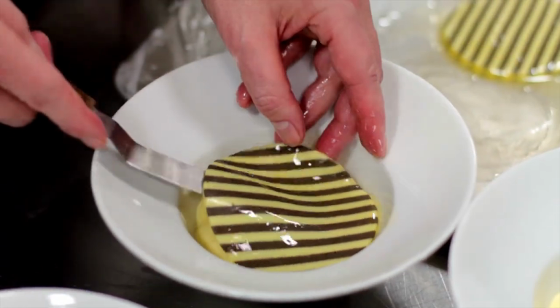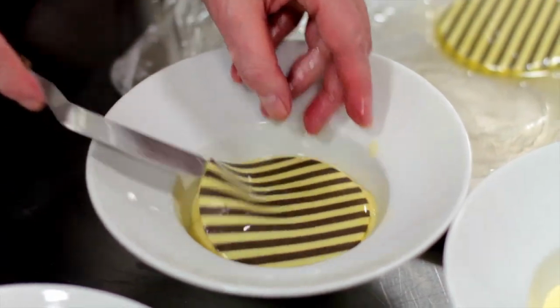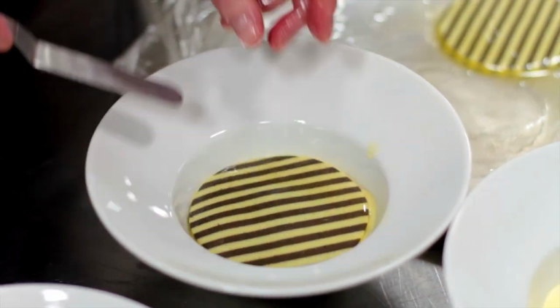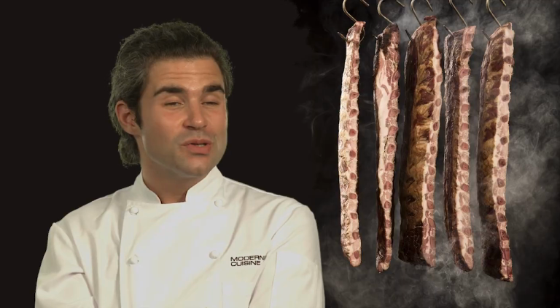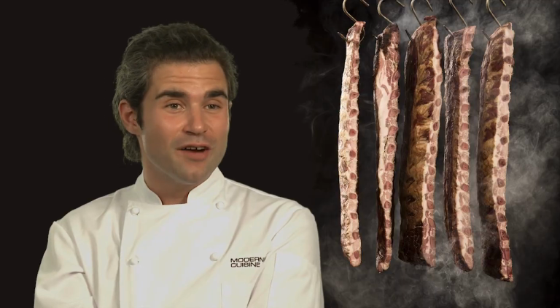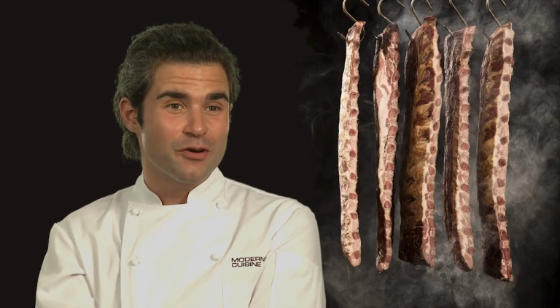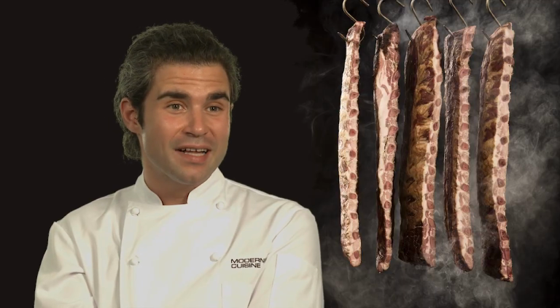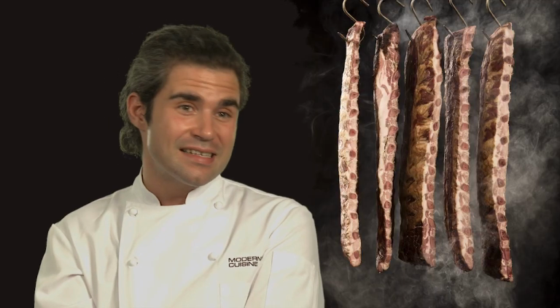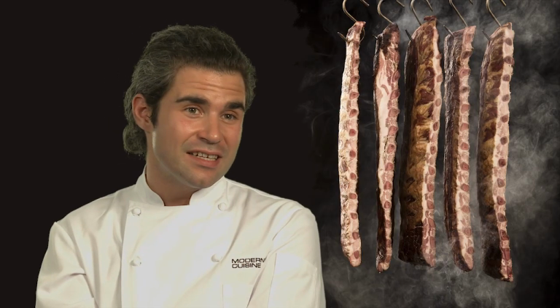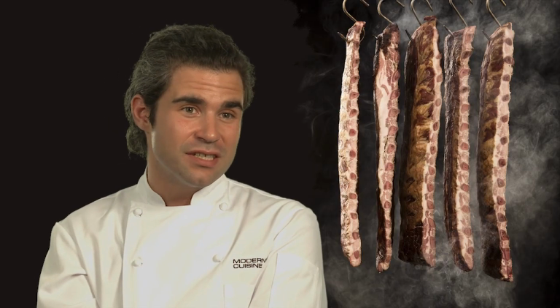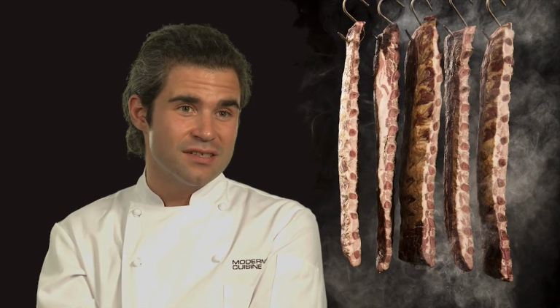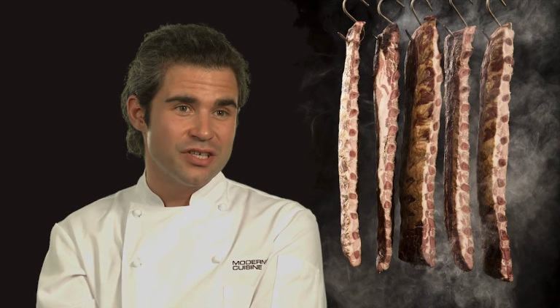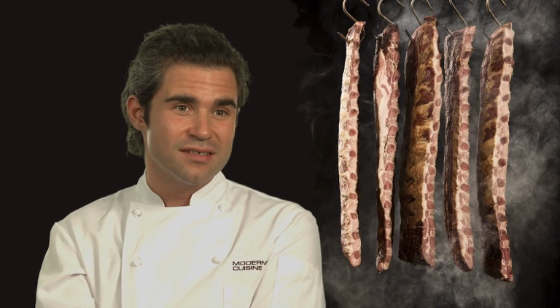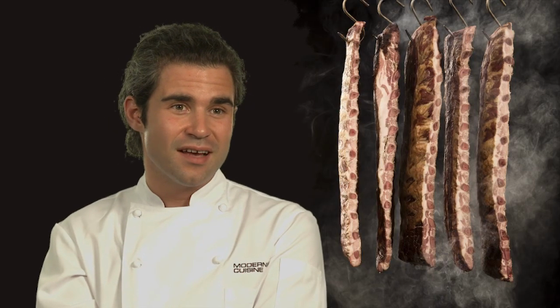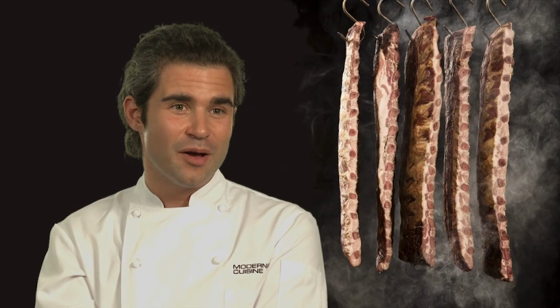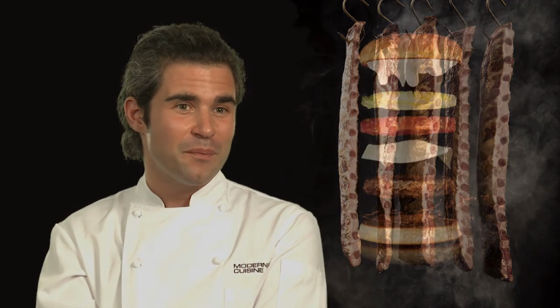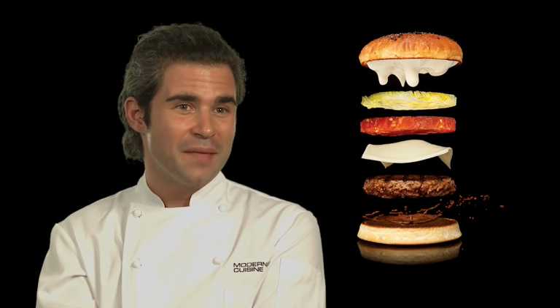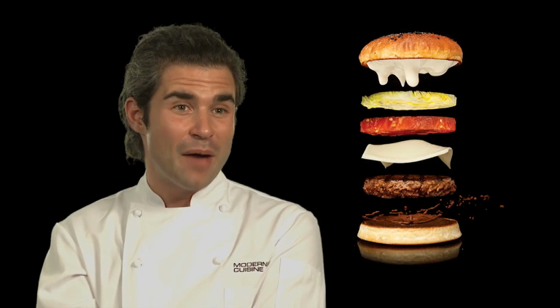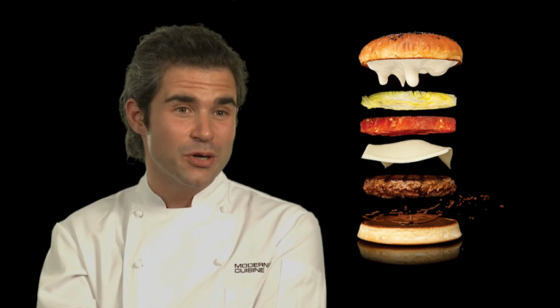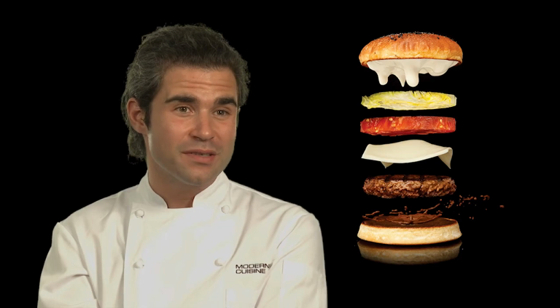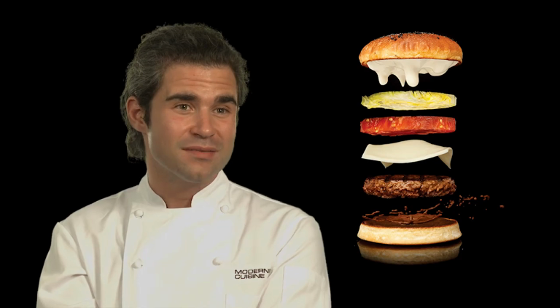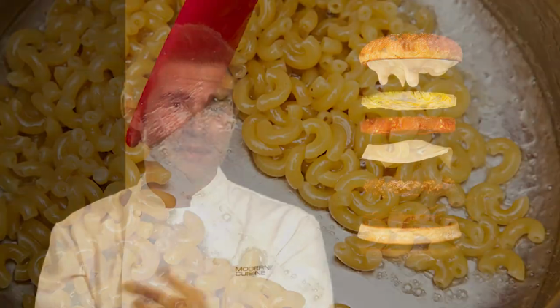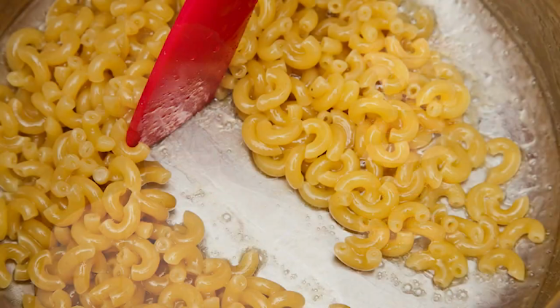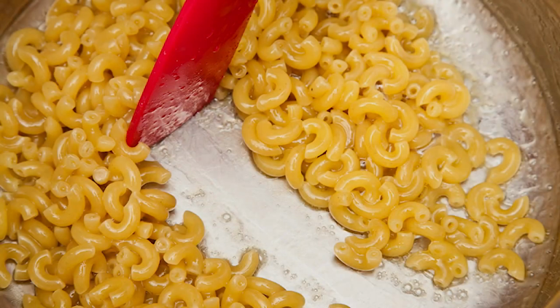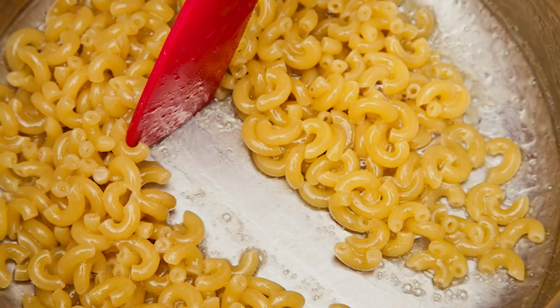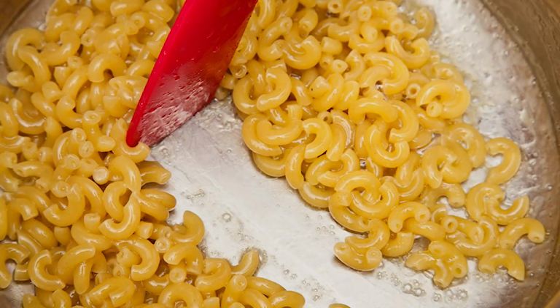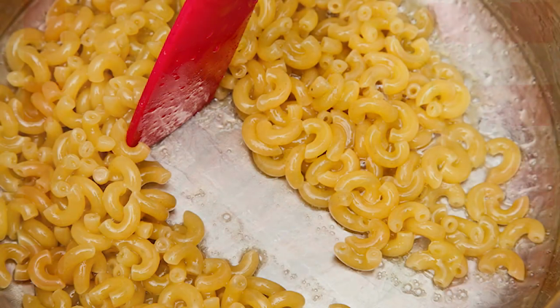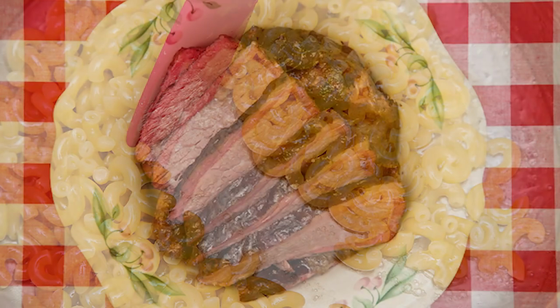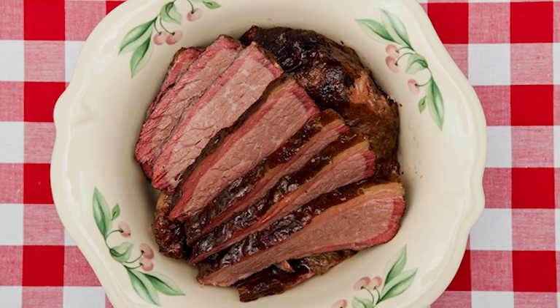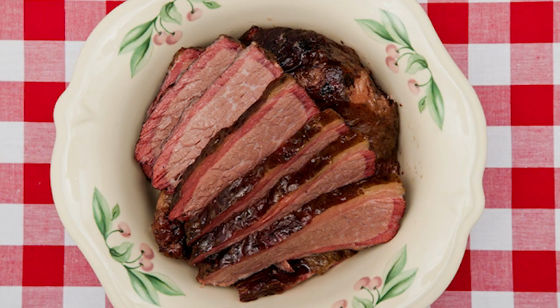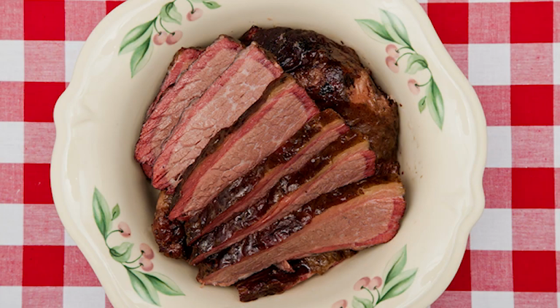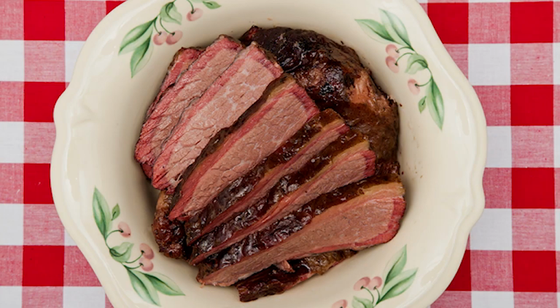We also cover classic dishes such as hamburgers, mac and cheese, and American barbecue.